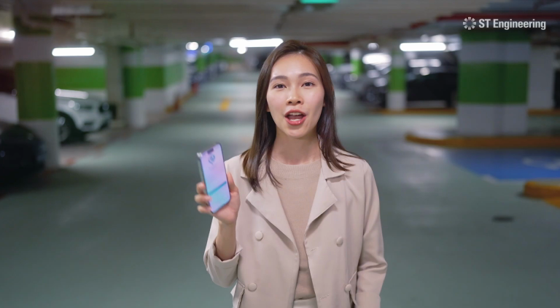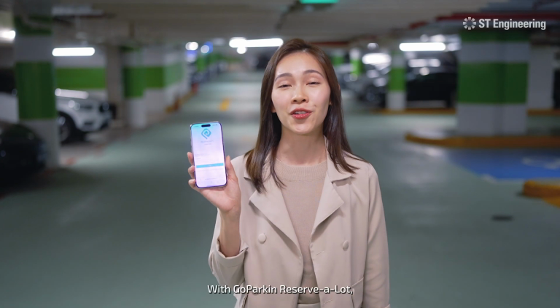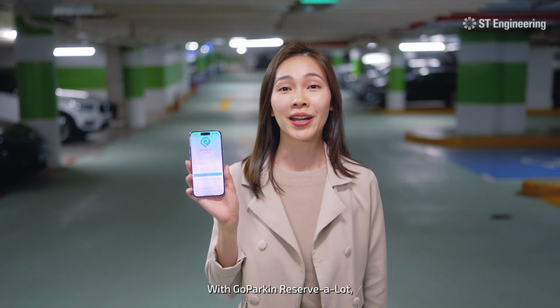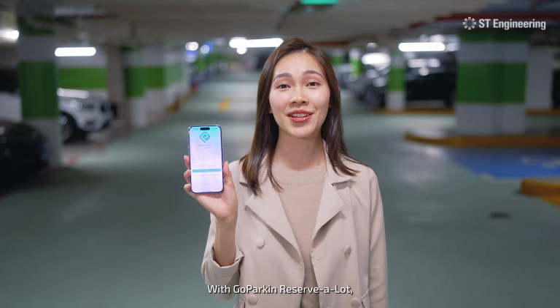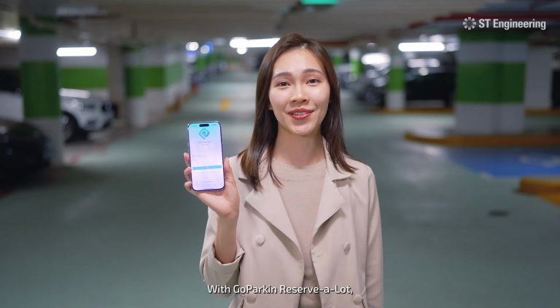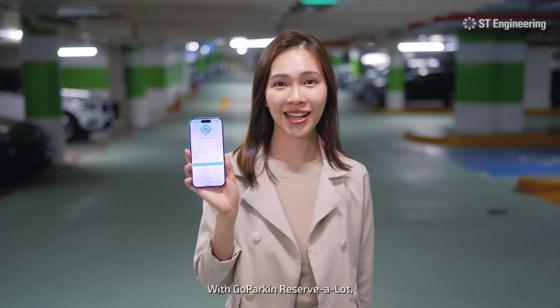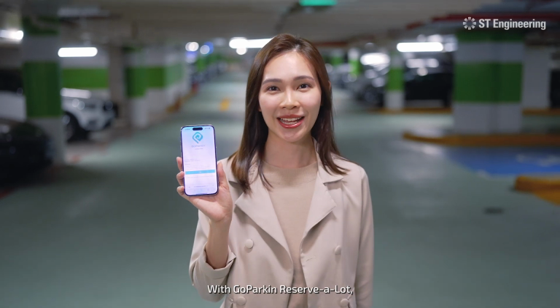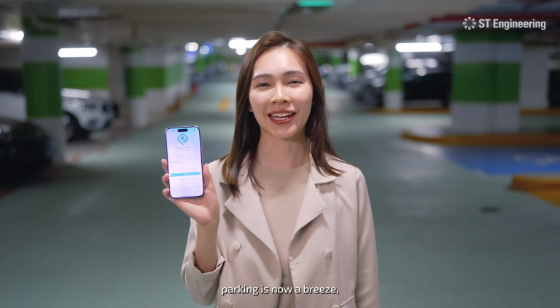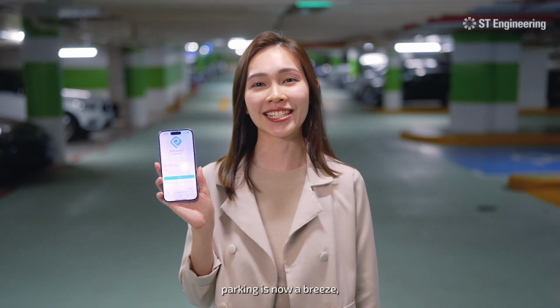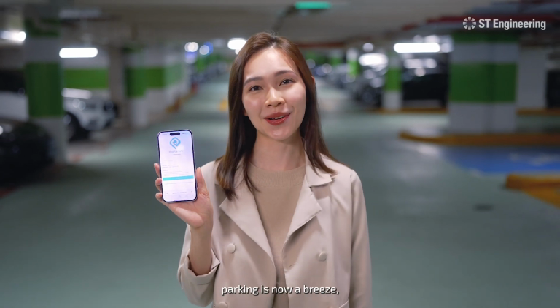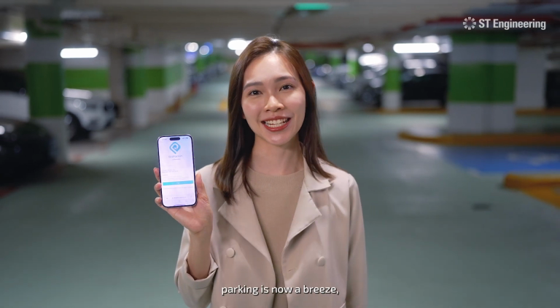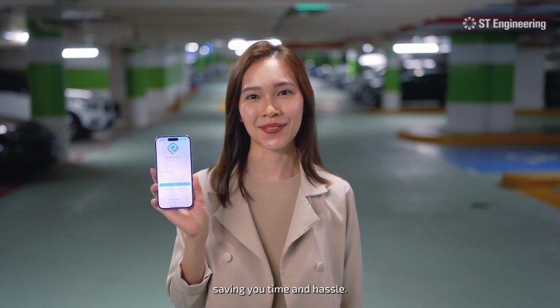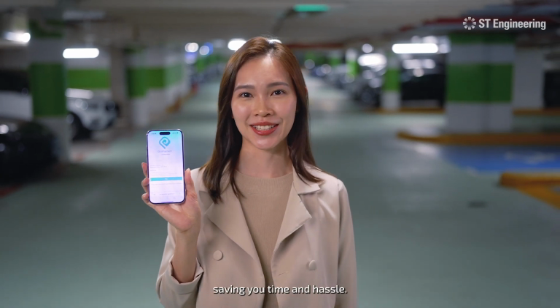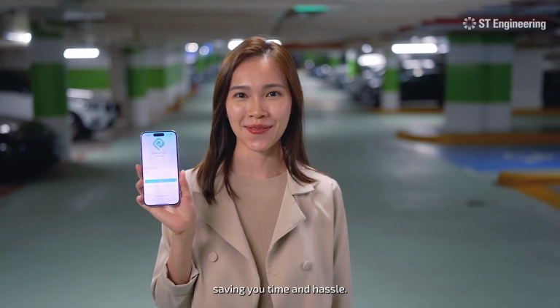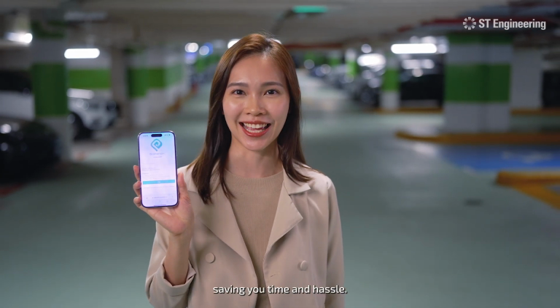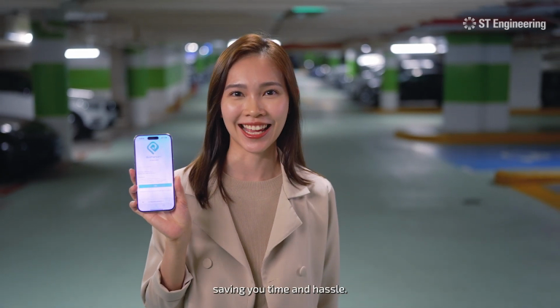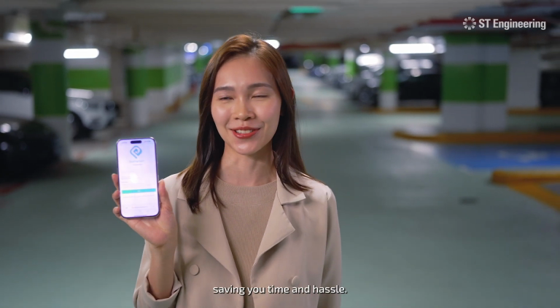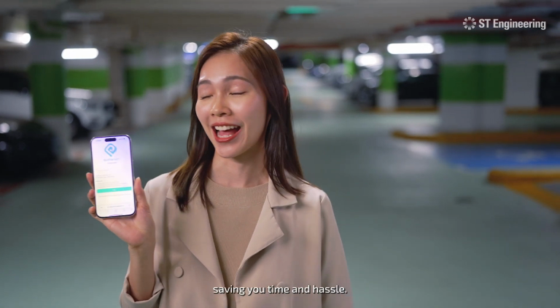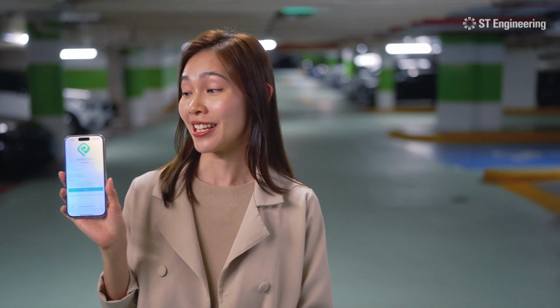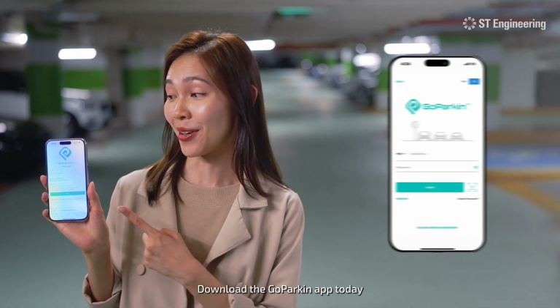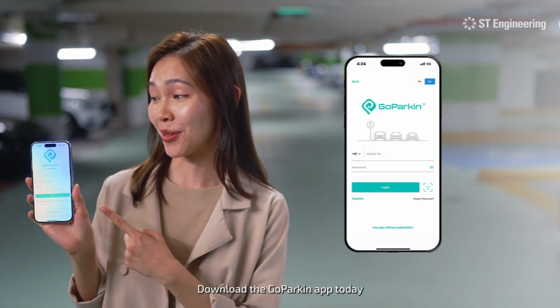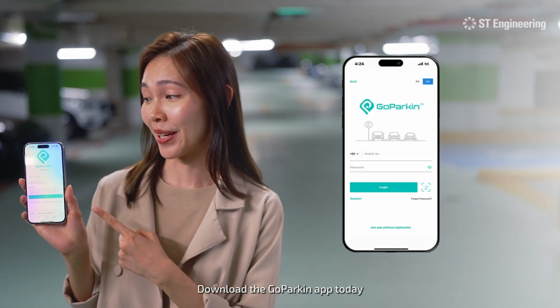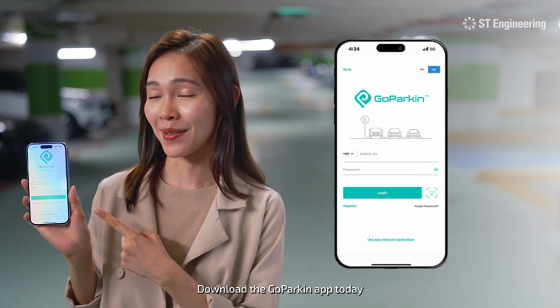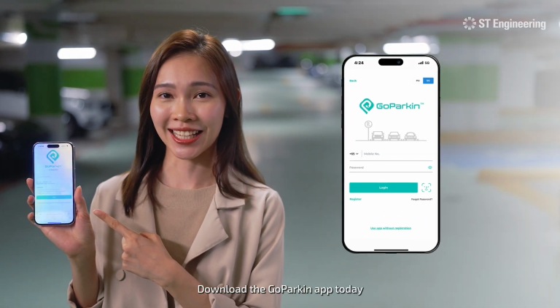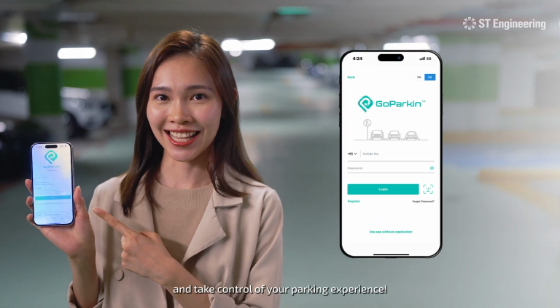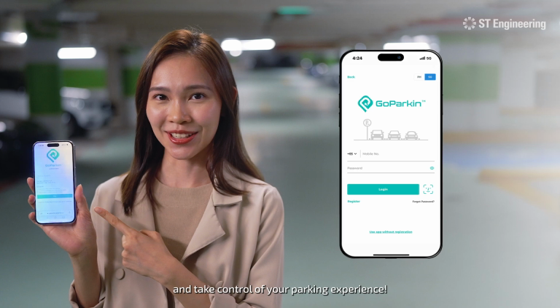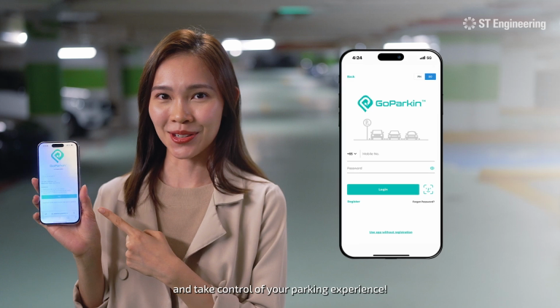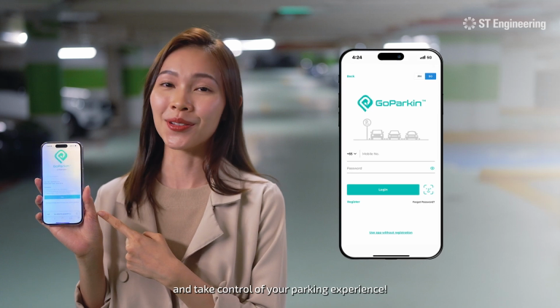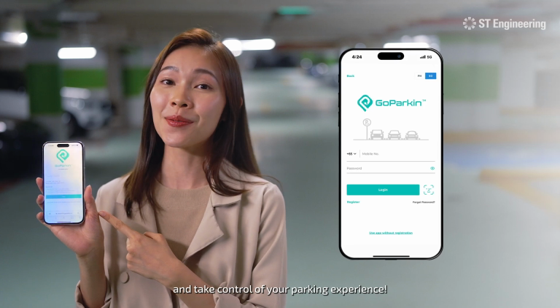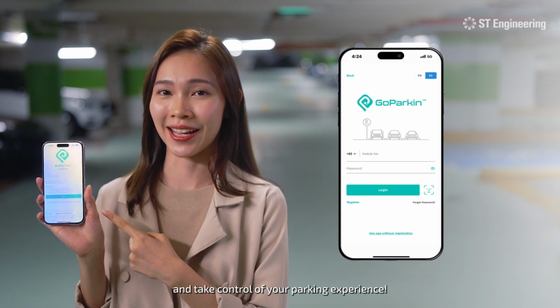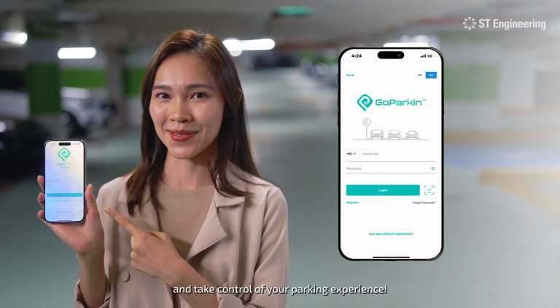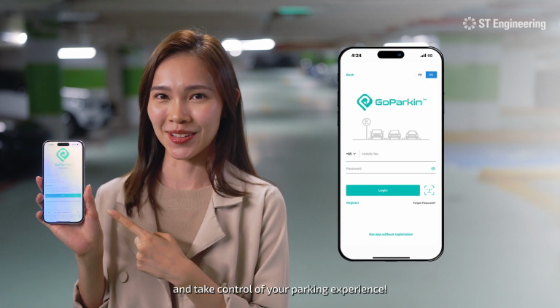With Go Parking's Reserve a Lot, parking is now a breeze, saving time and hassle. Download the Go Parking app today and take control of your parking experience.